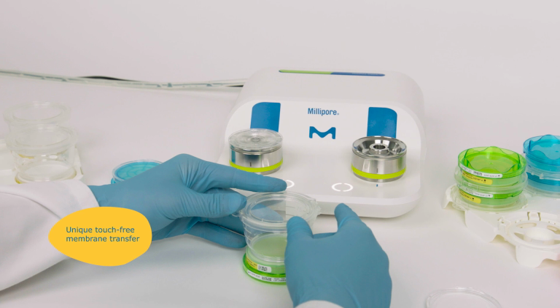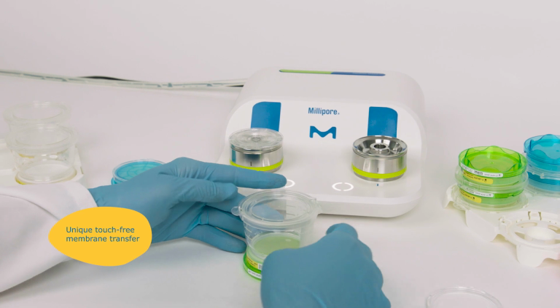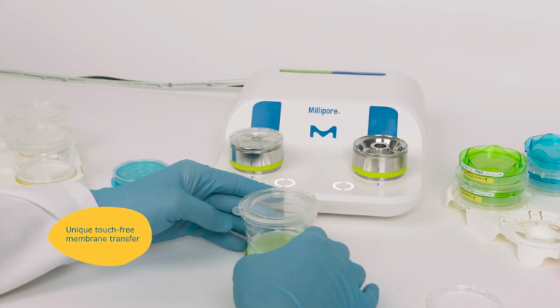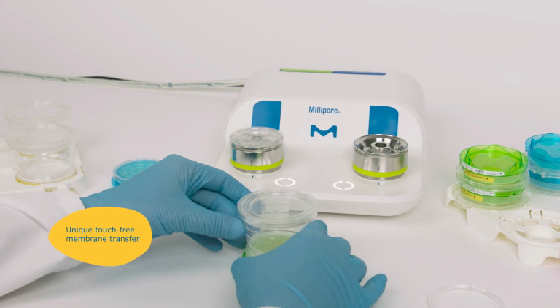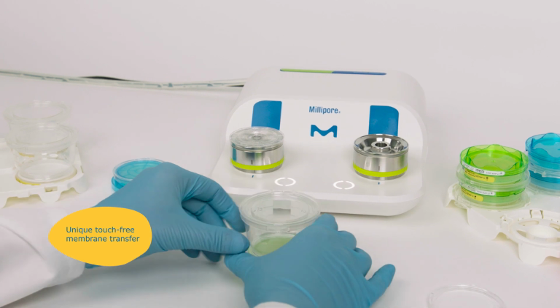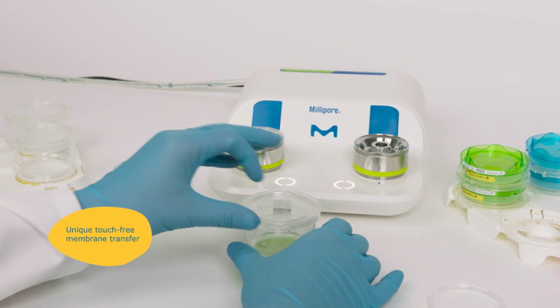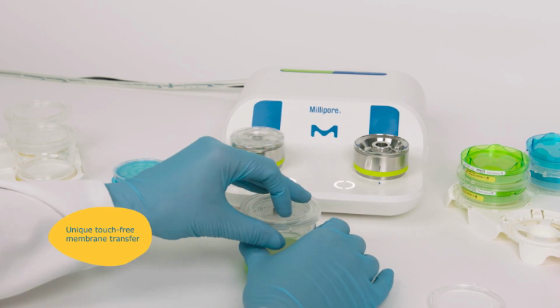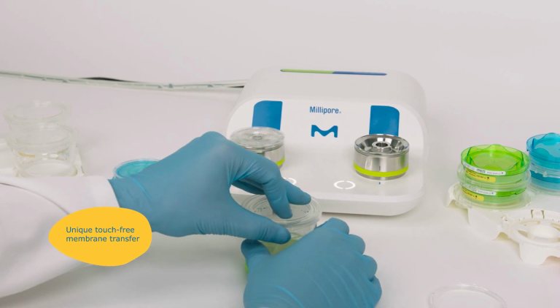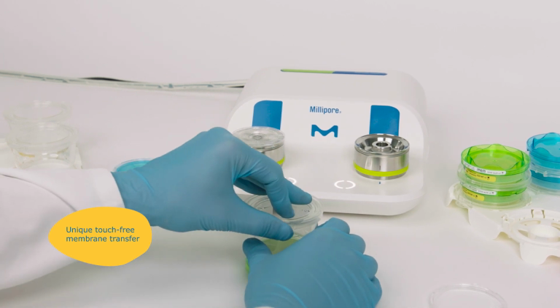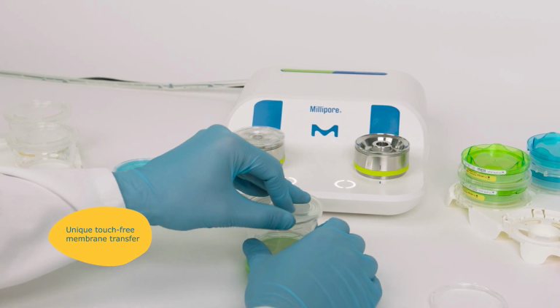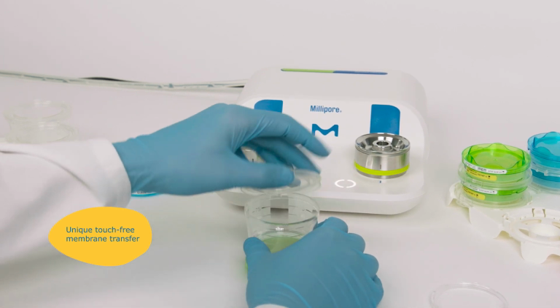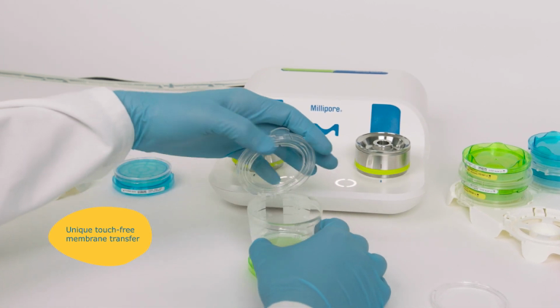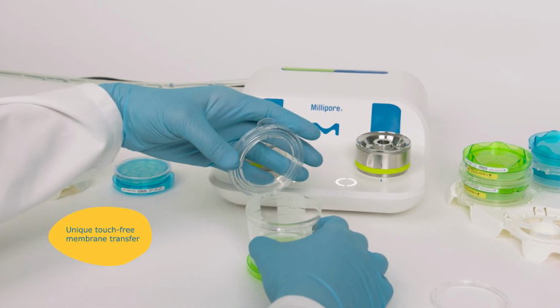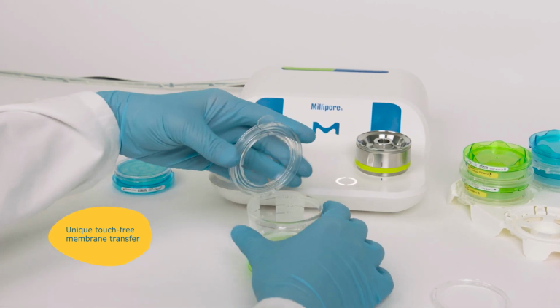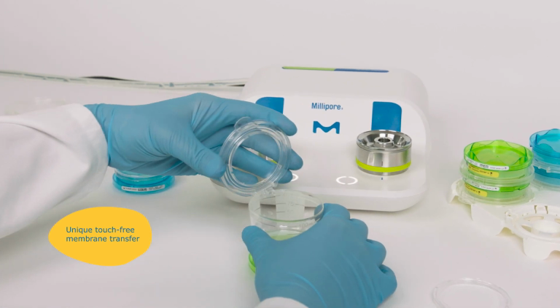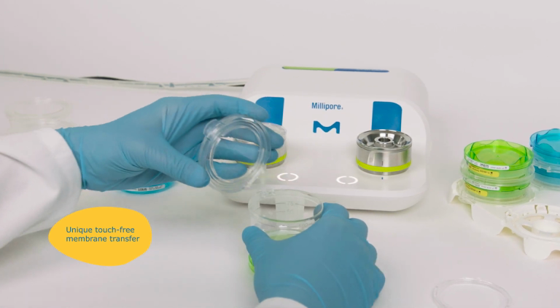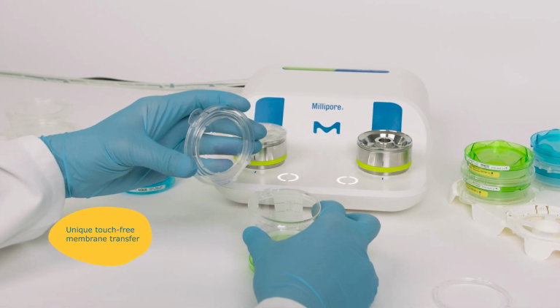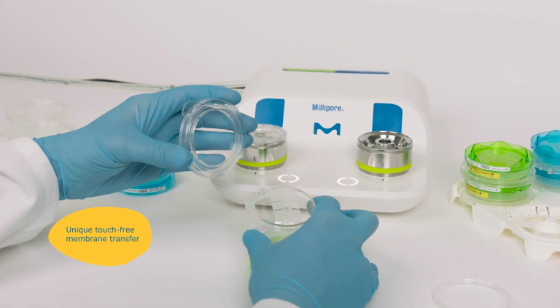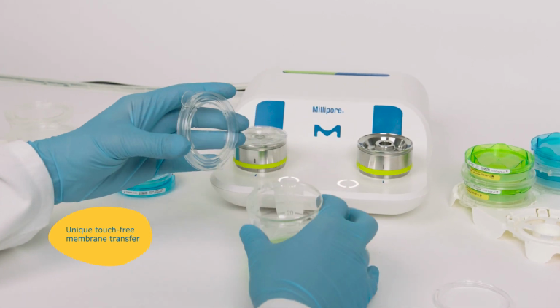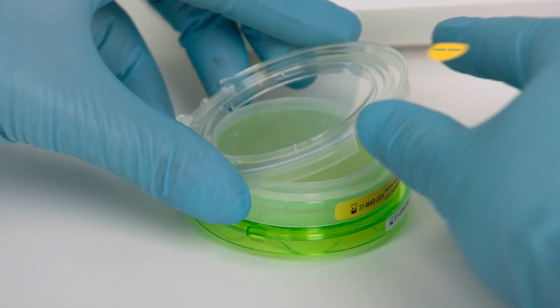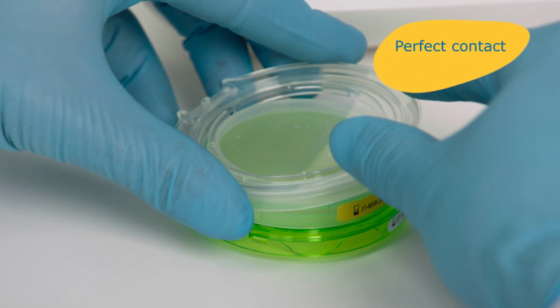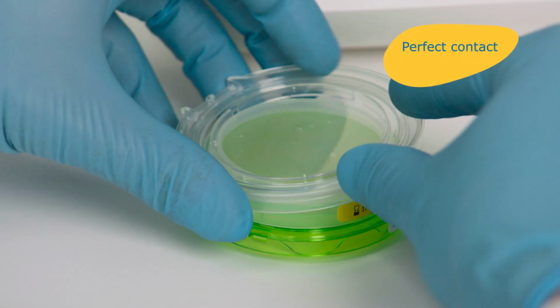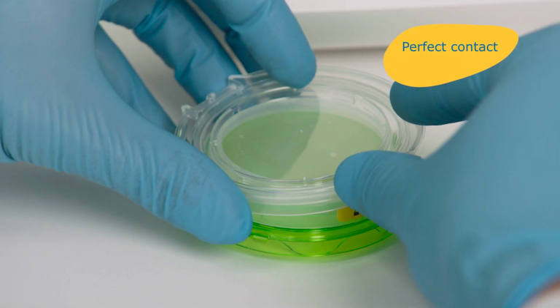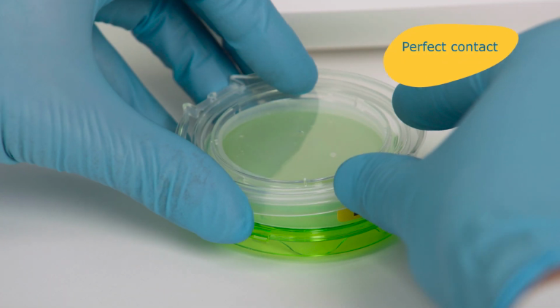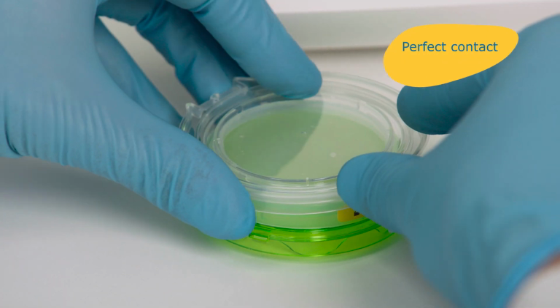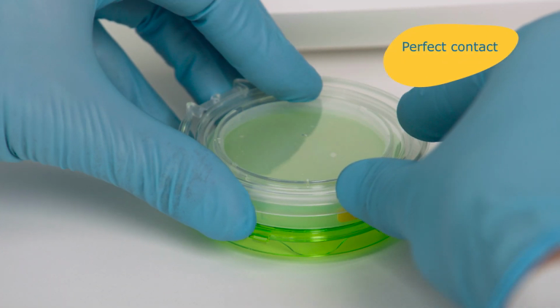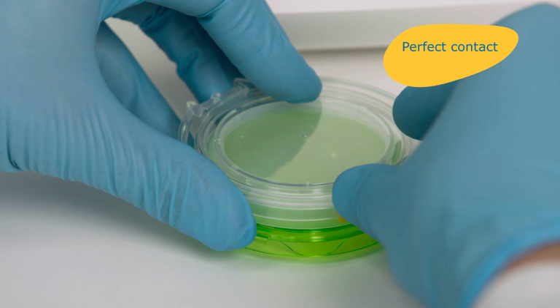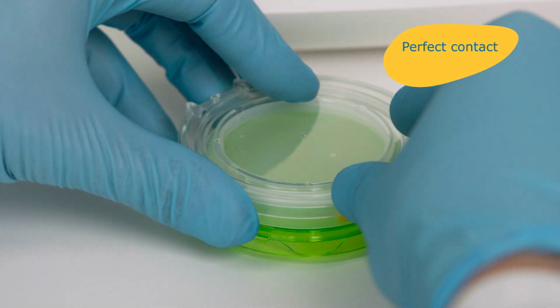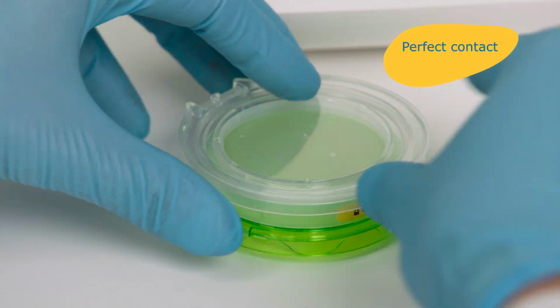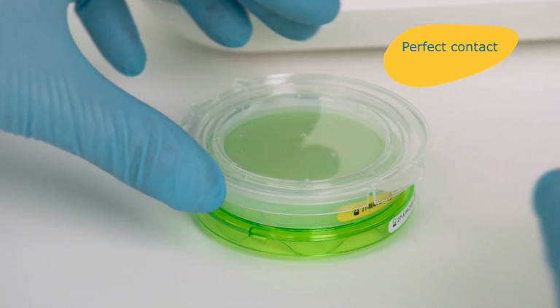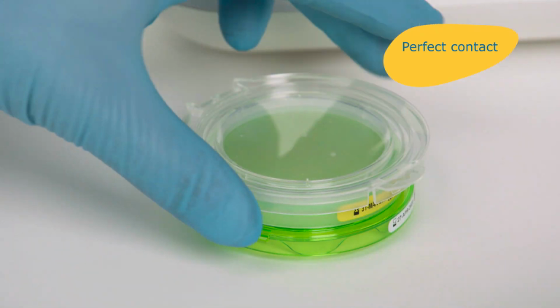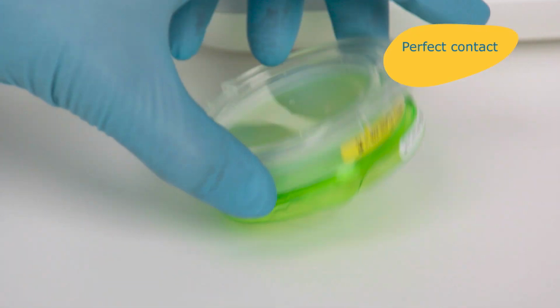This is easy and safe to do, thanks to its unique no-touch Milliflex Protact features.